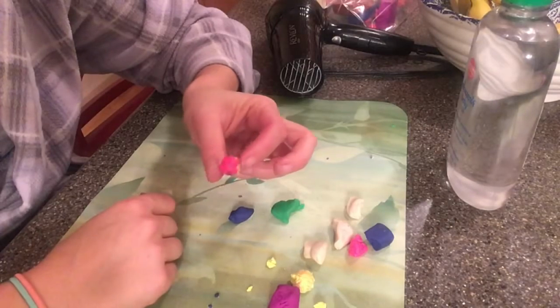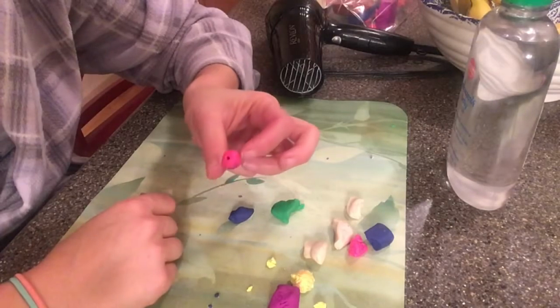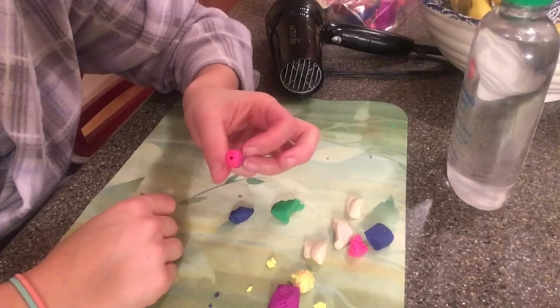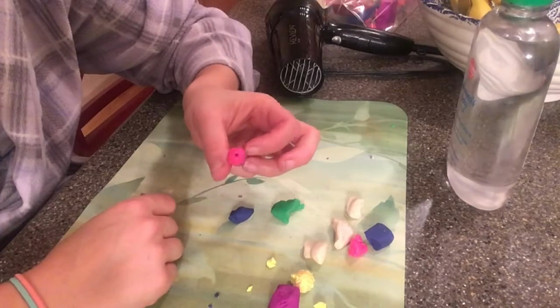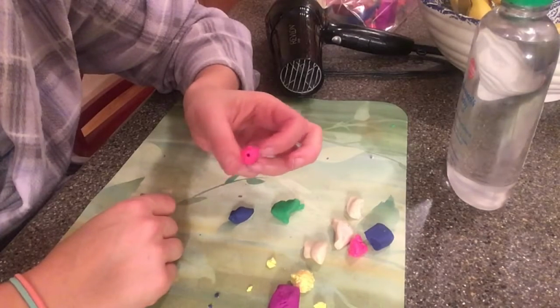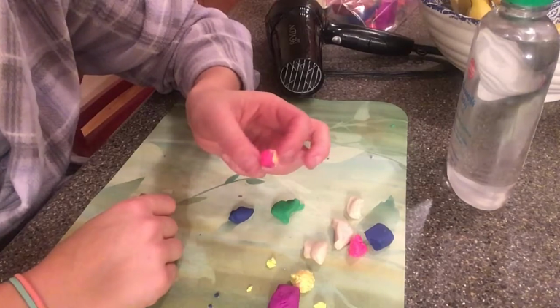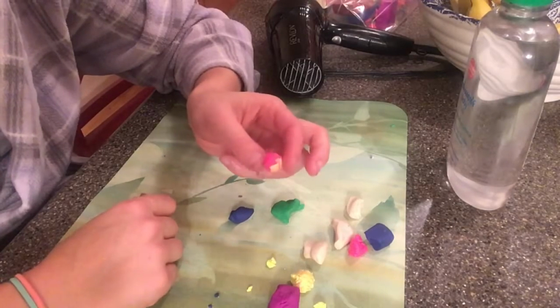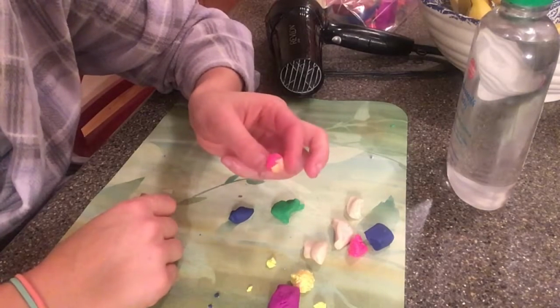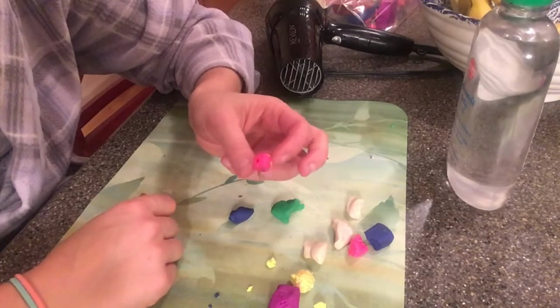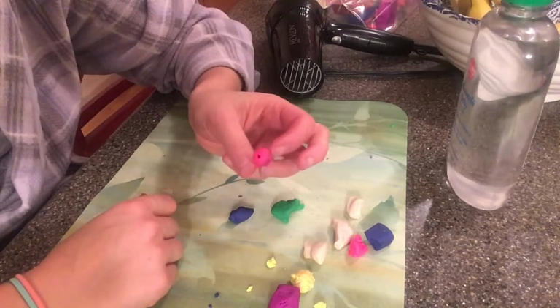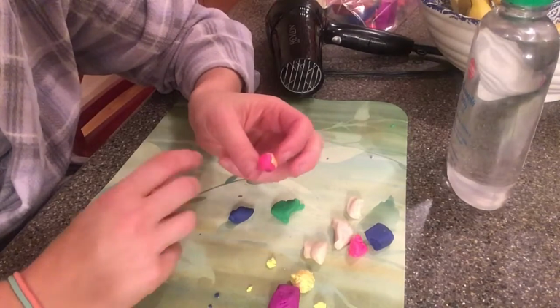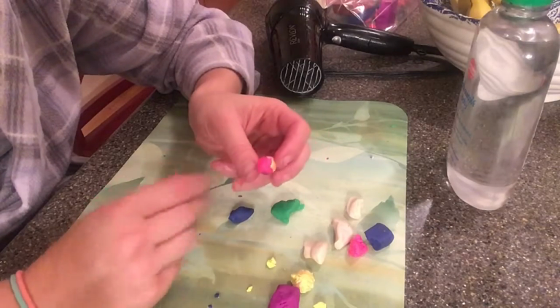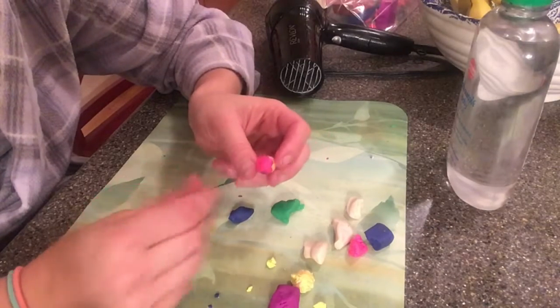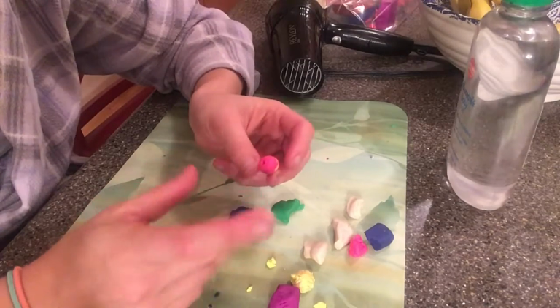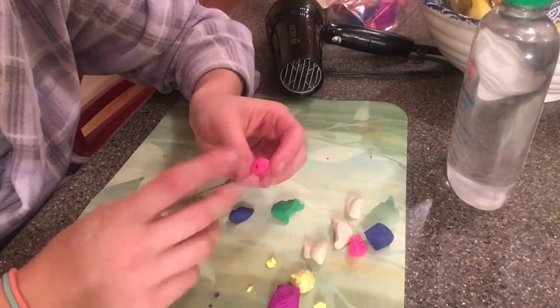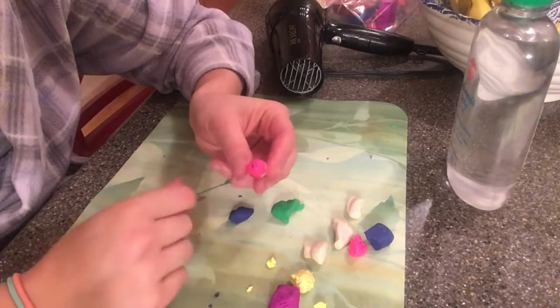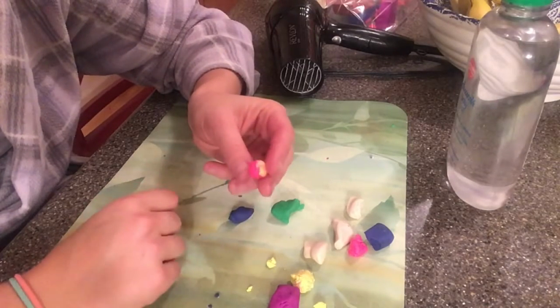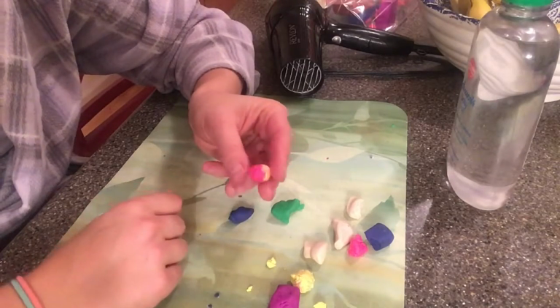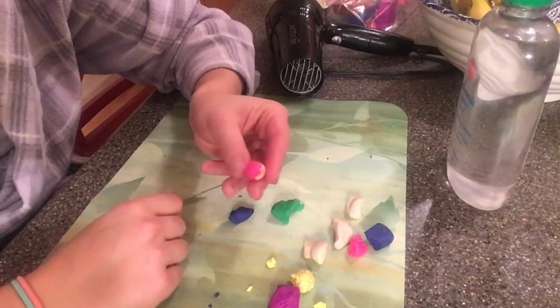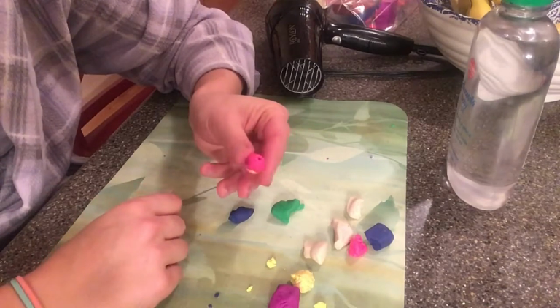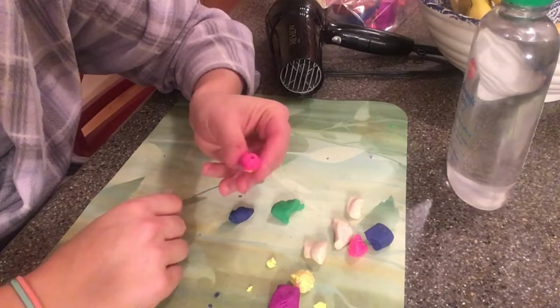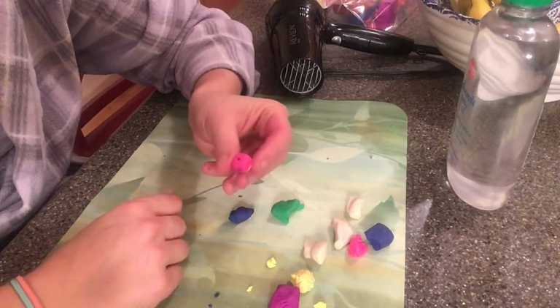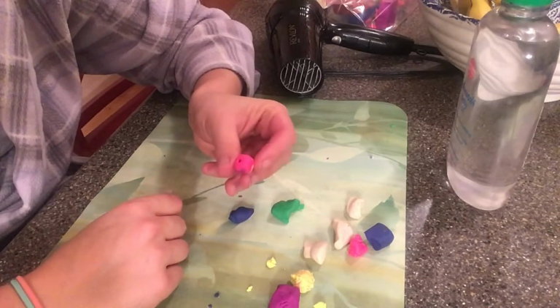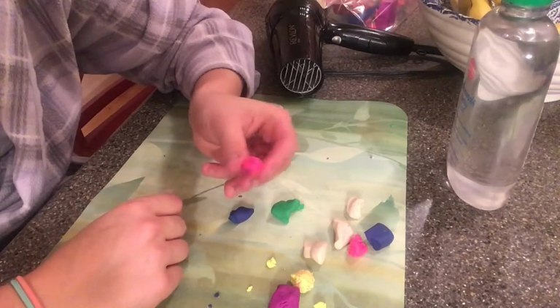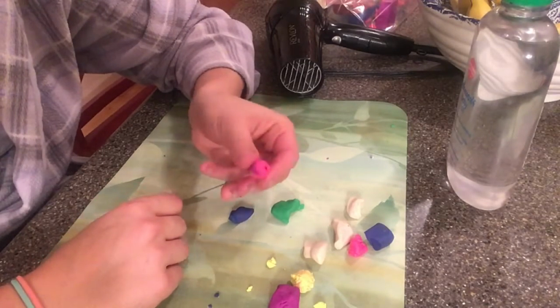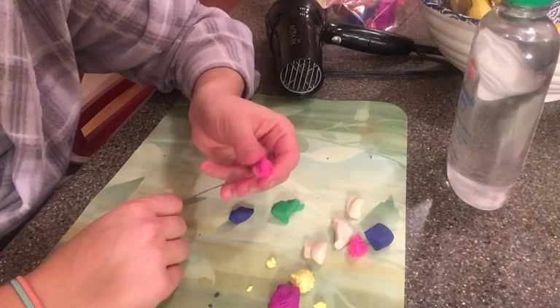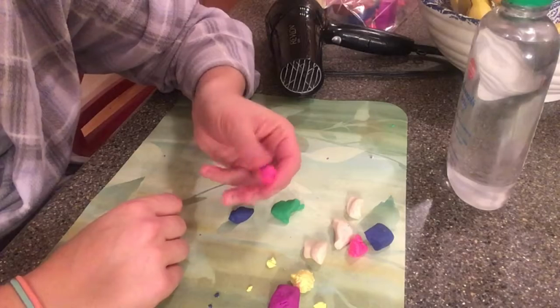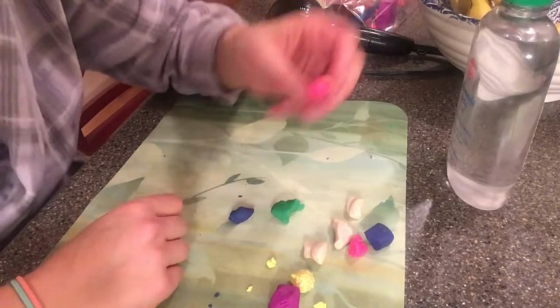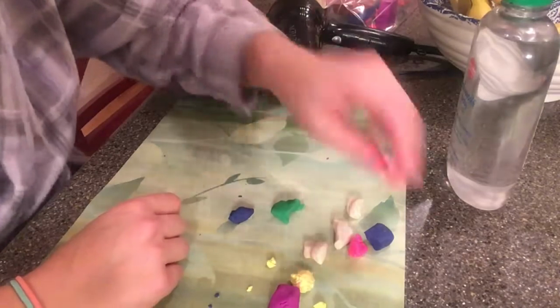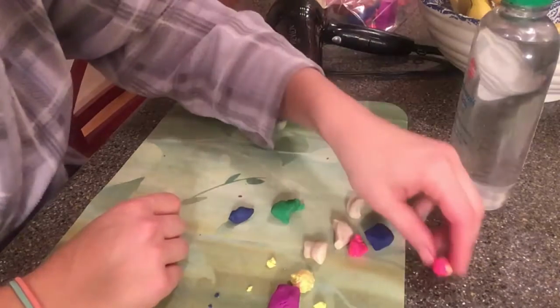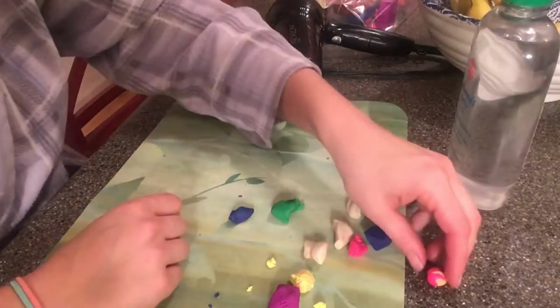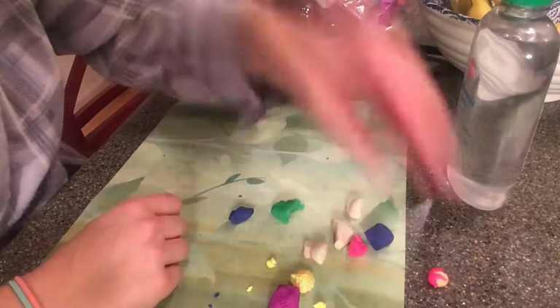Then we will spray them with varnish and they will be shiny. So that's step one — easy peasy. Put a few pieces together, roll it in your hand, and you have a bead.